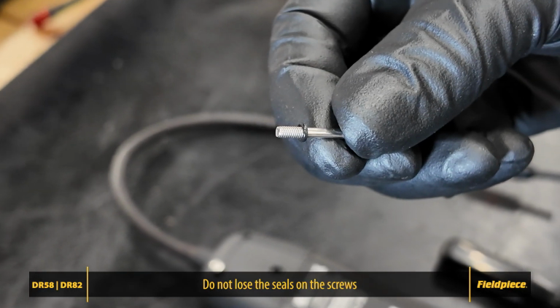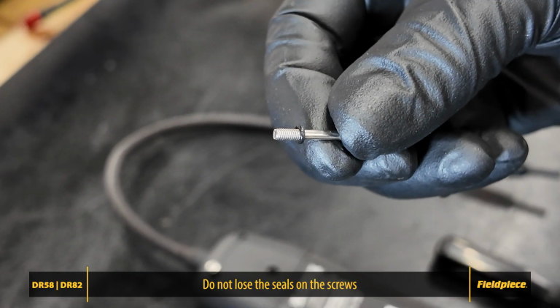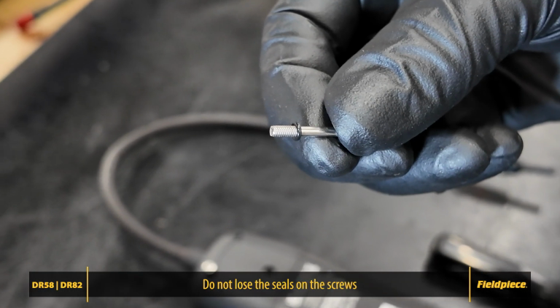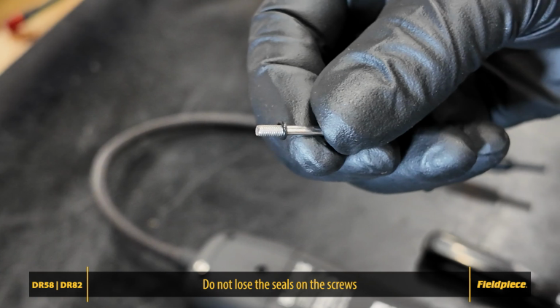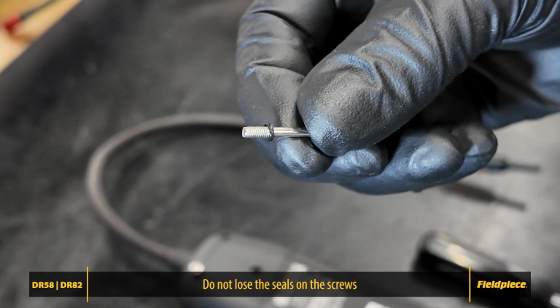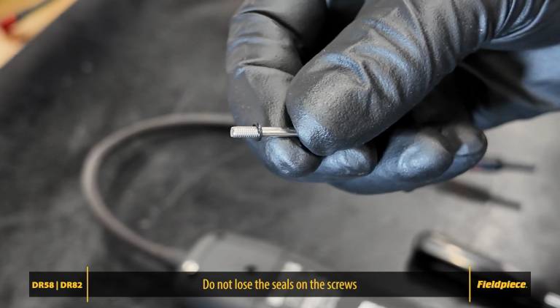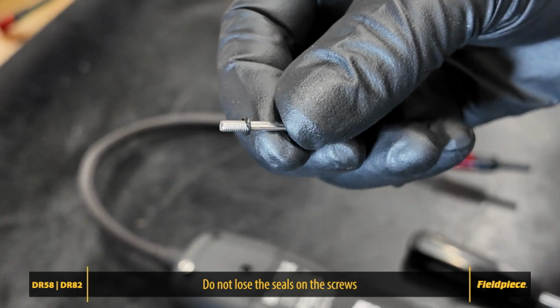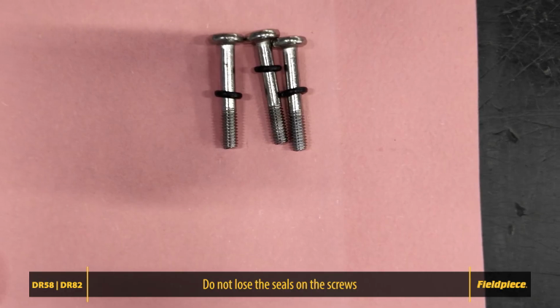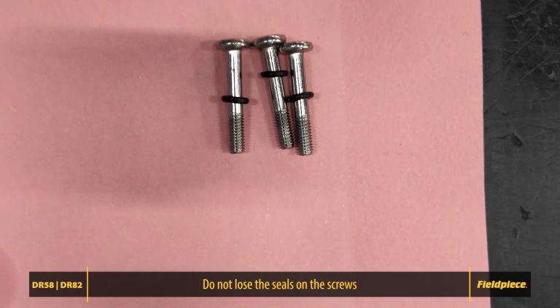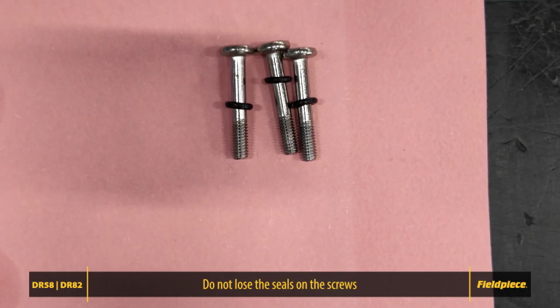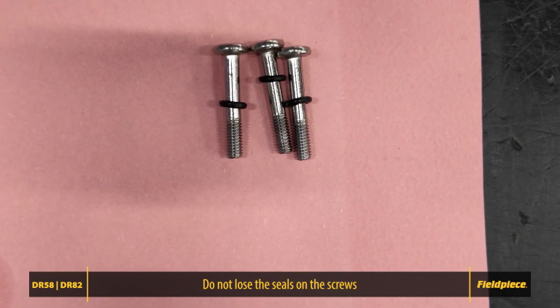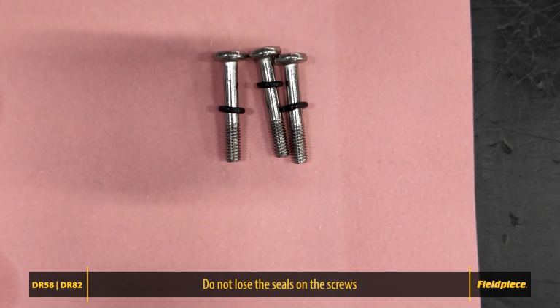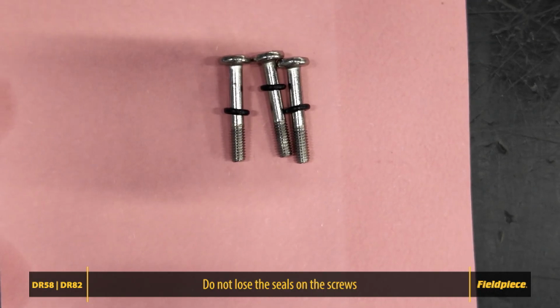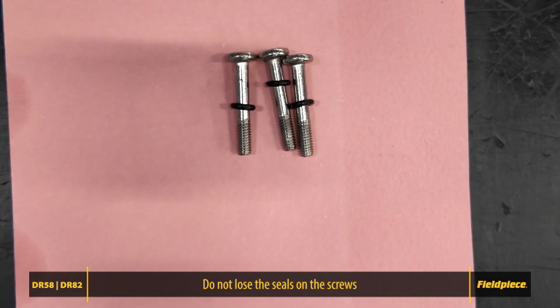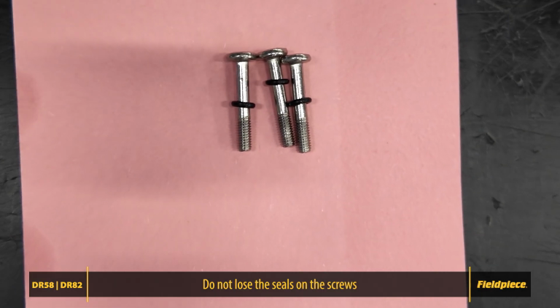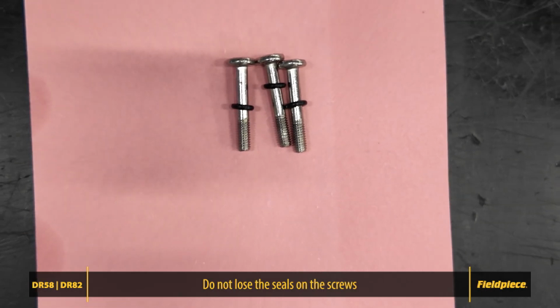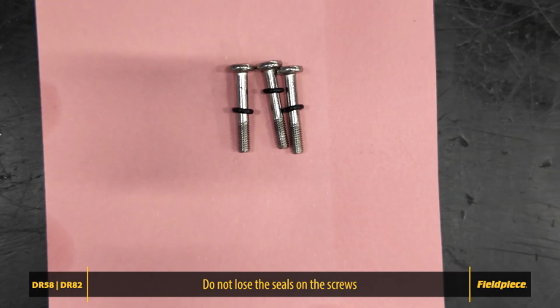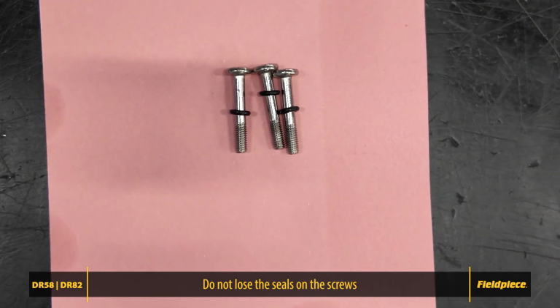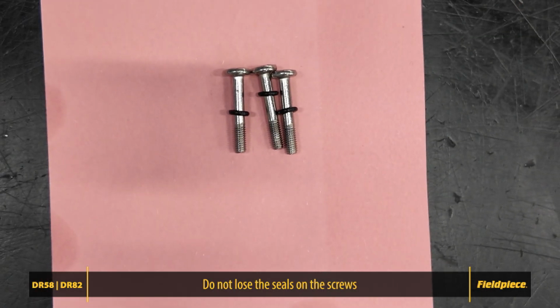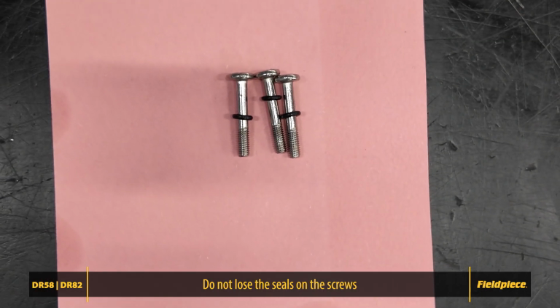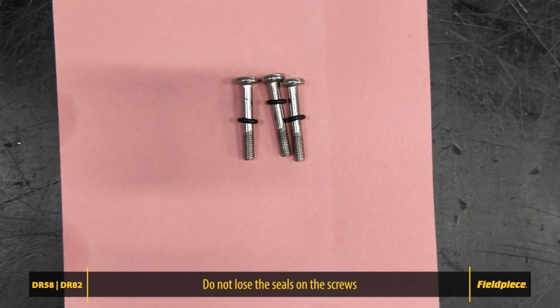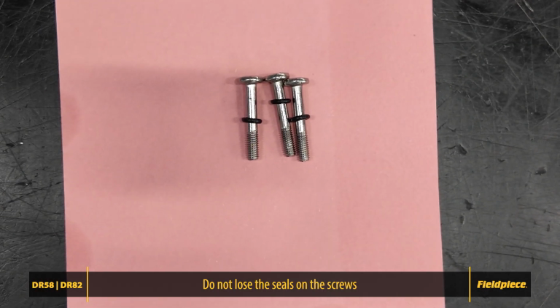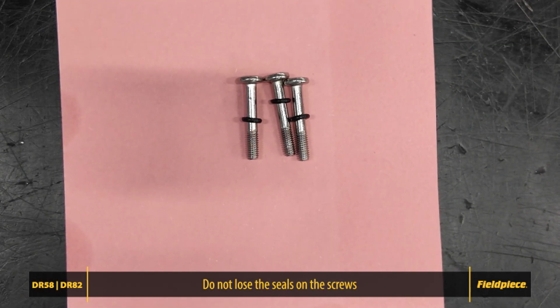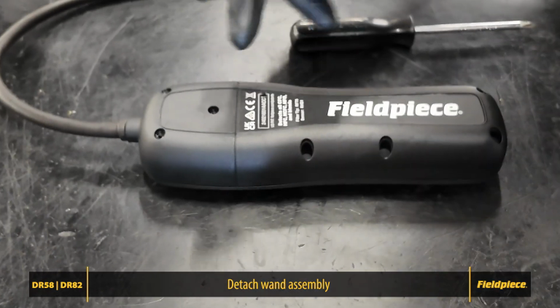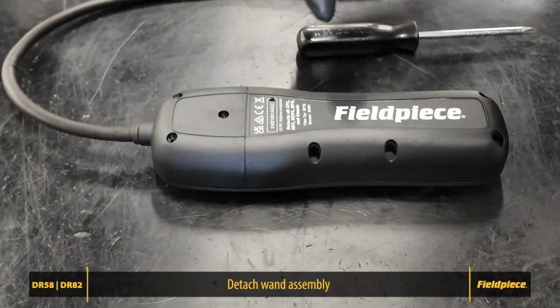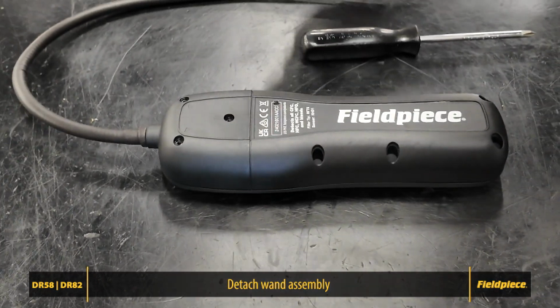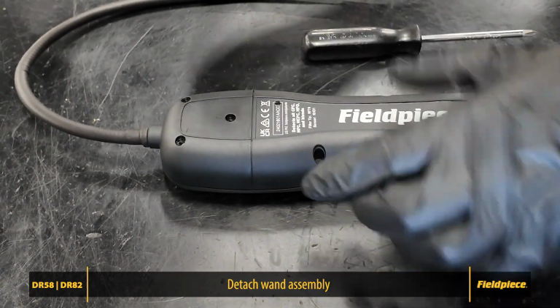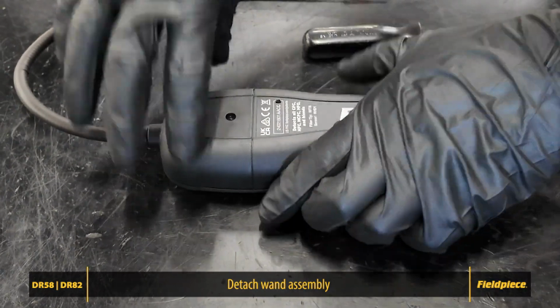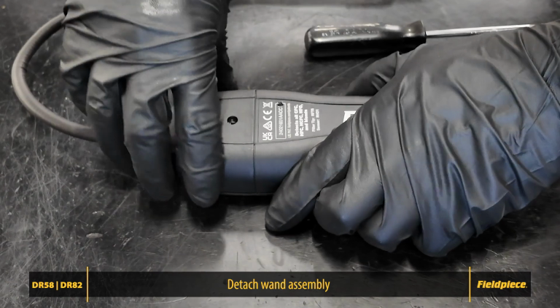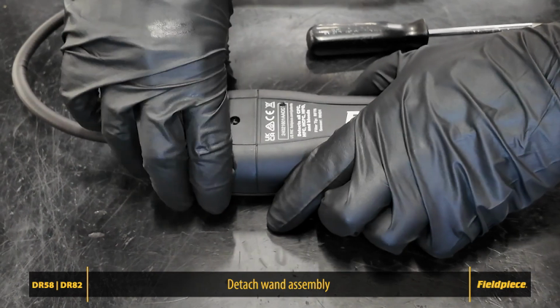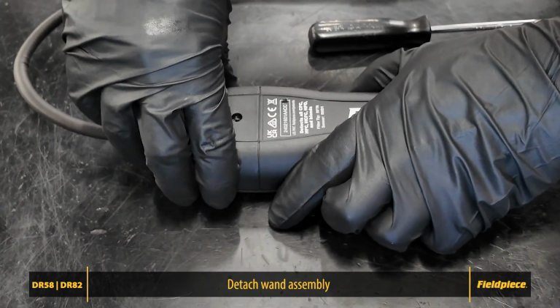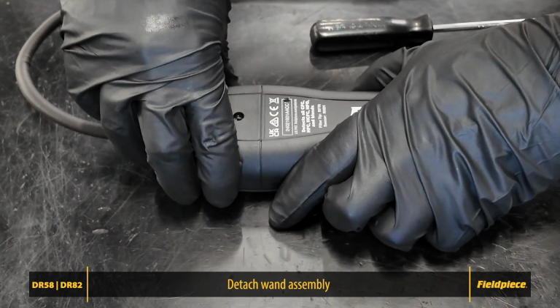These seals are important and should be reused during reassembly. Once the screws are removed, lift off the old wand assembly.